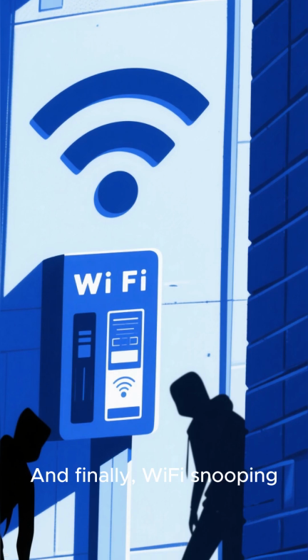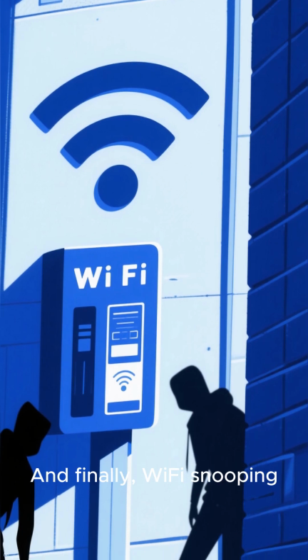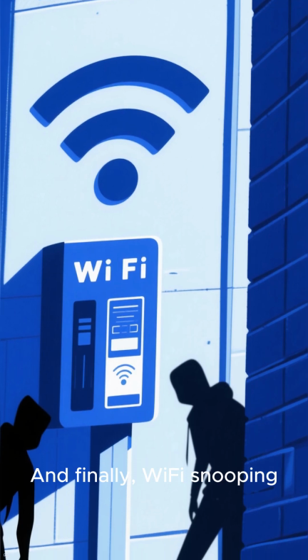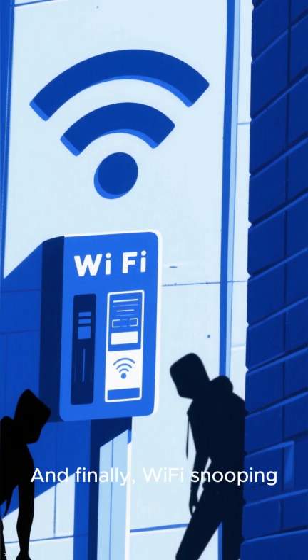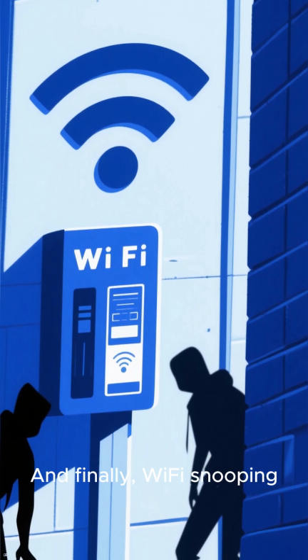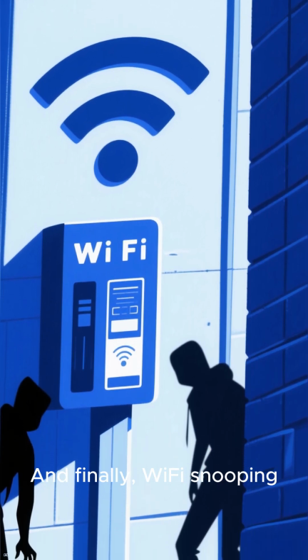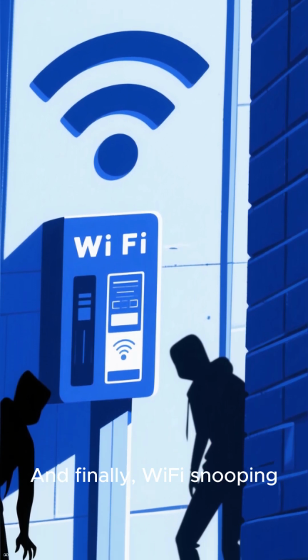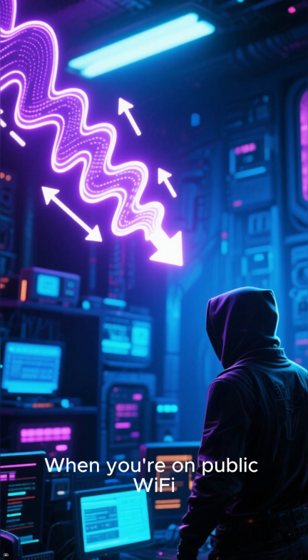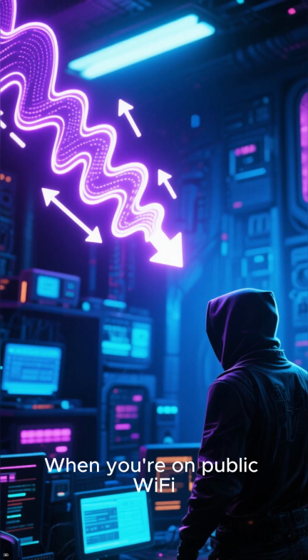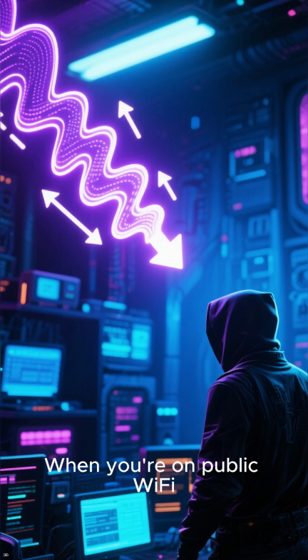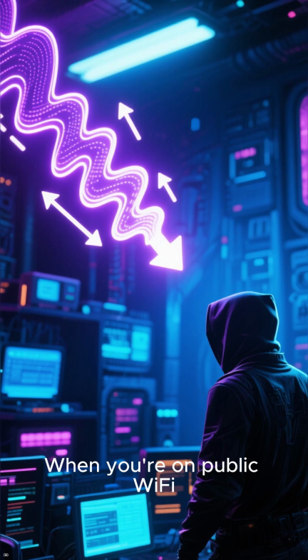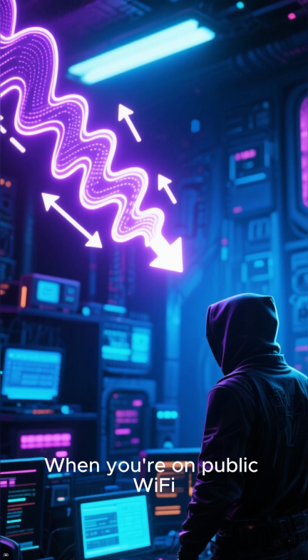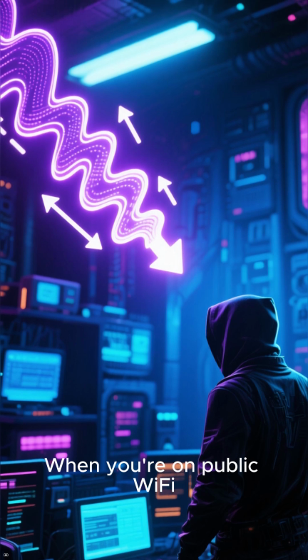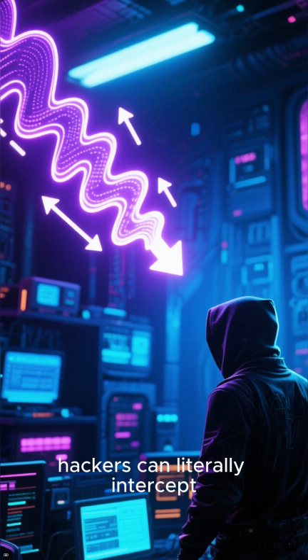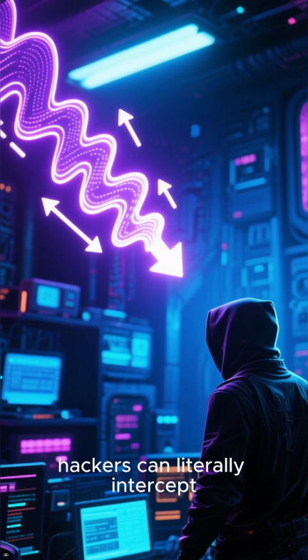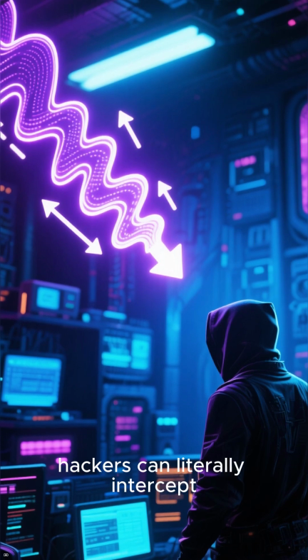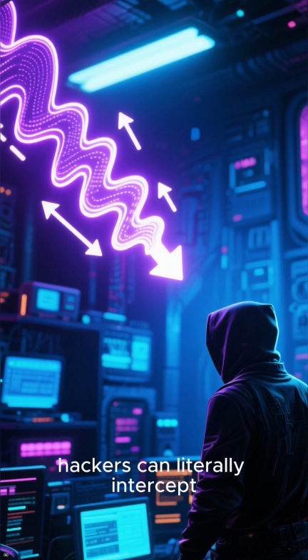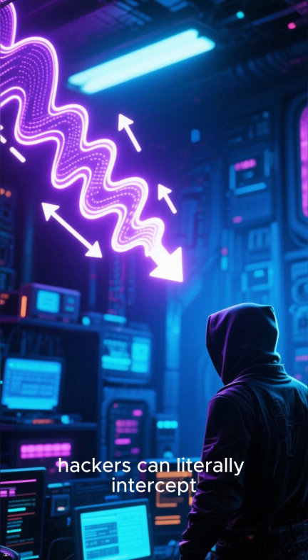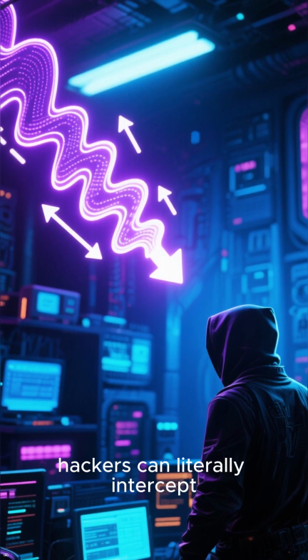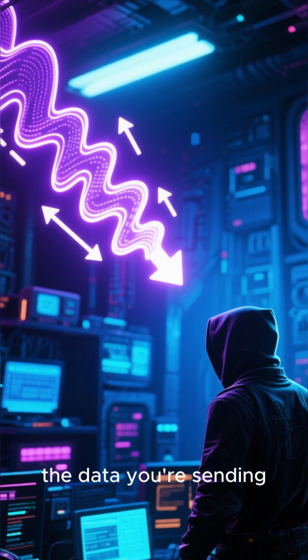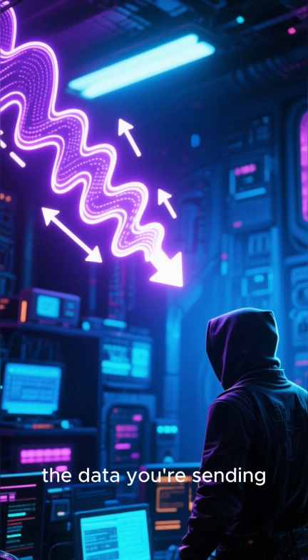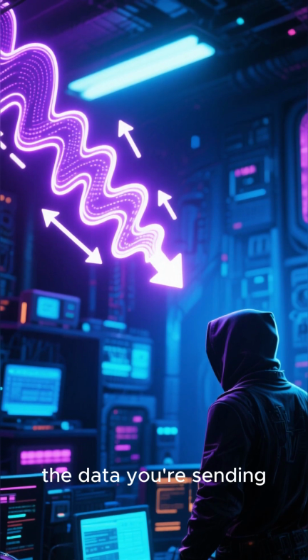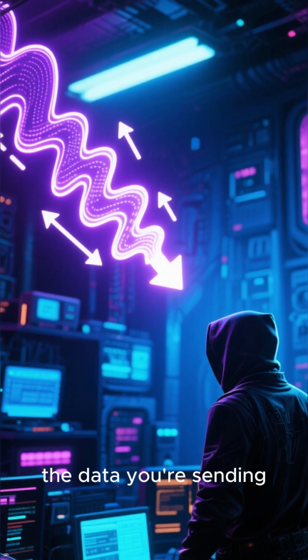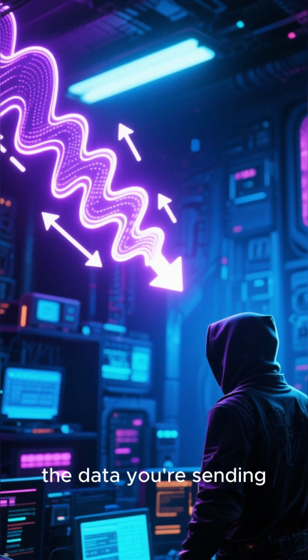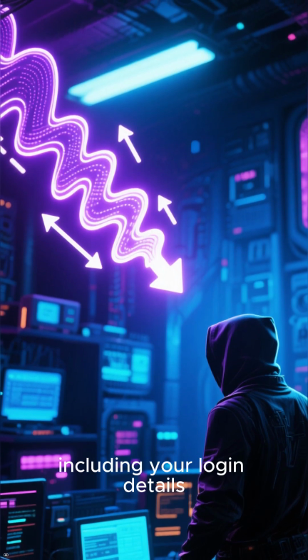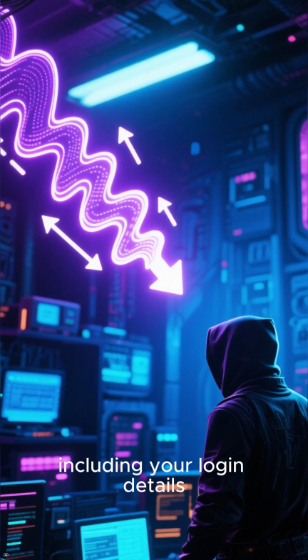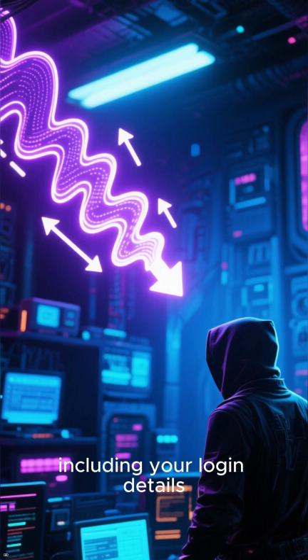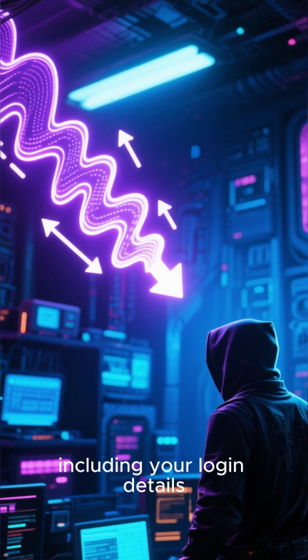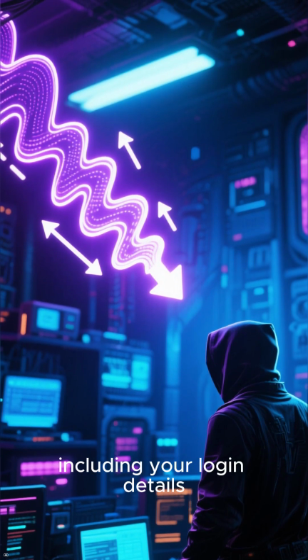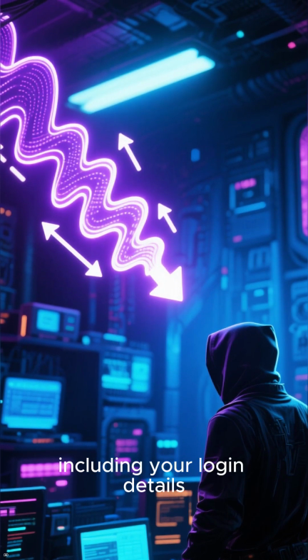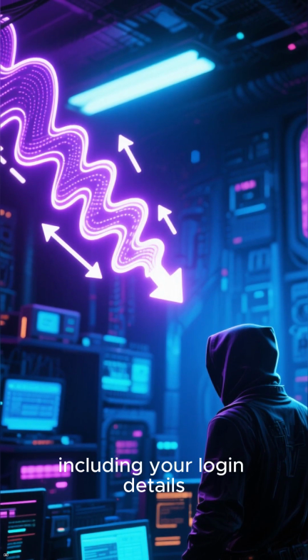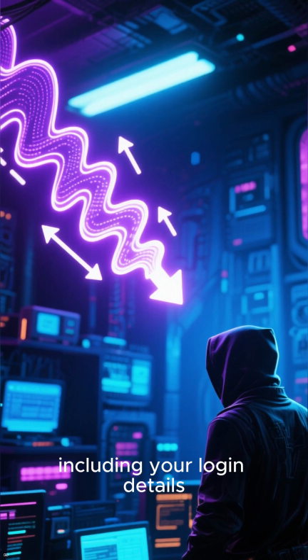And finally, Wi-Fi snooping. When you're on public Wi-Fi, hackers can literally intercept the data you're sending, including your login details.